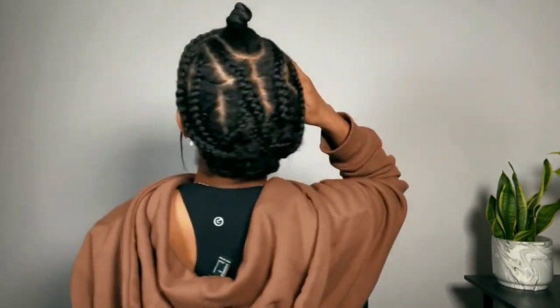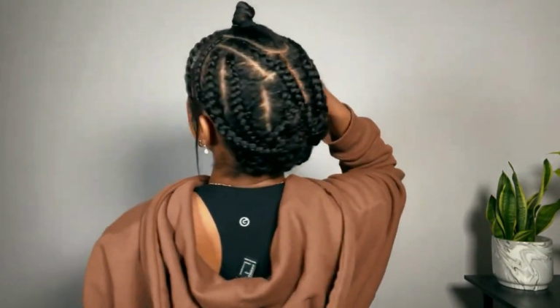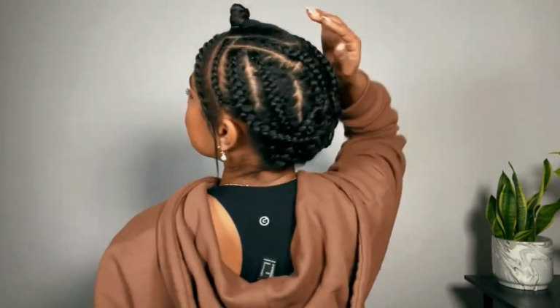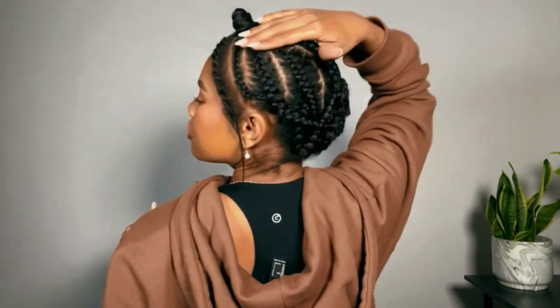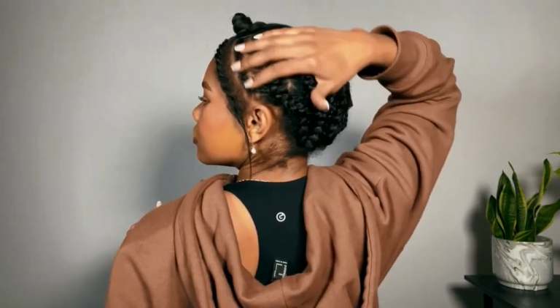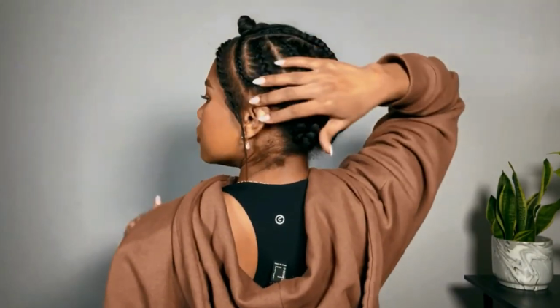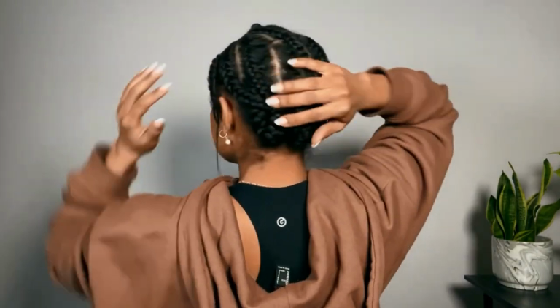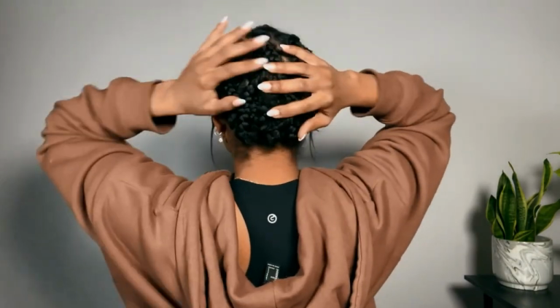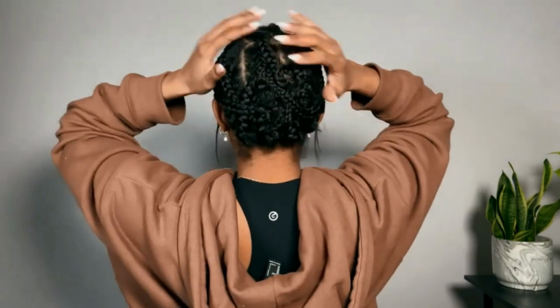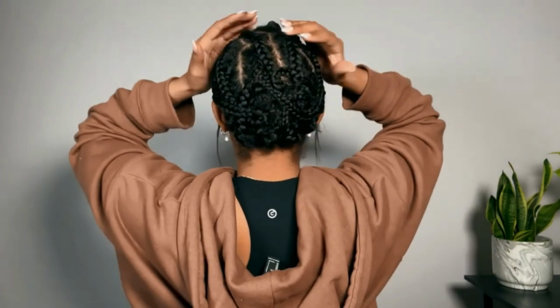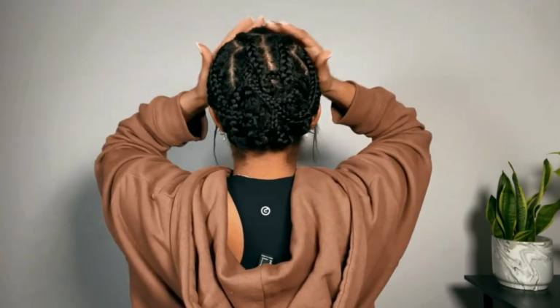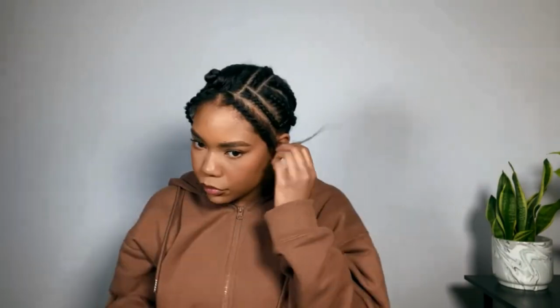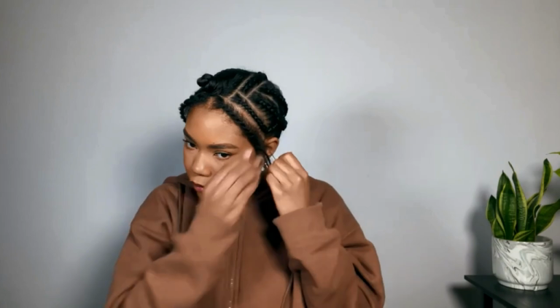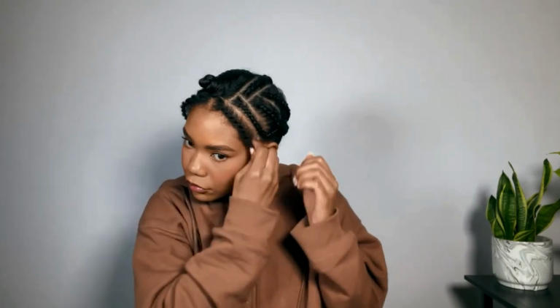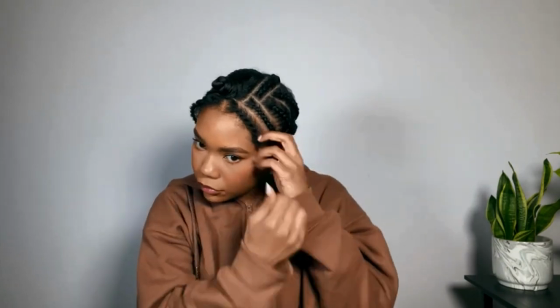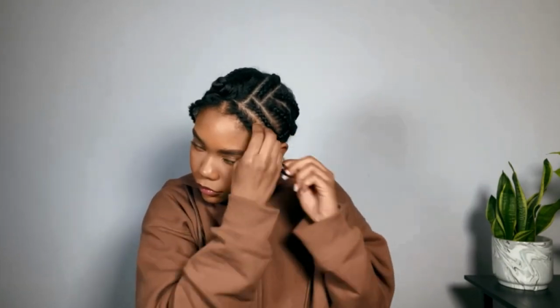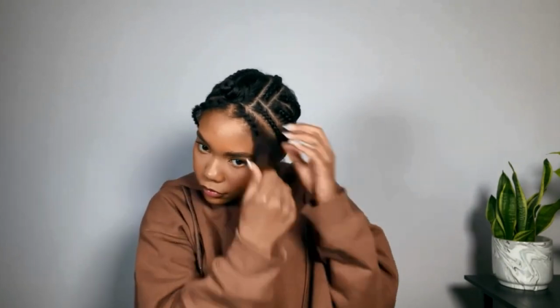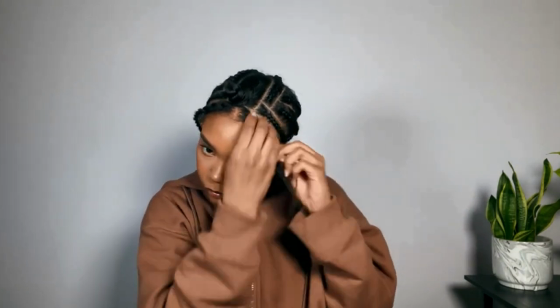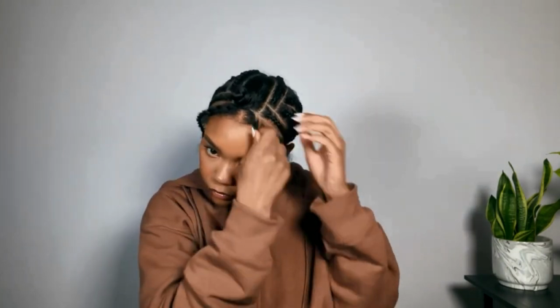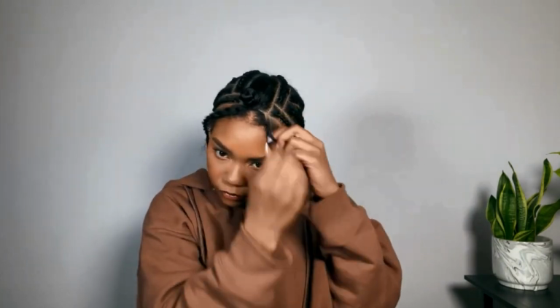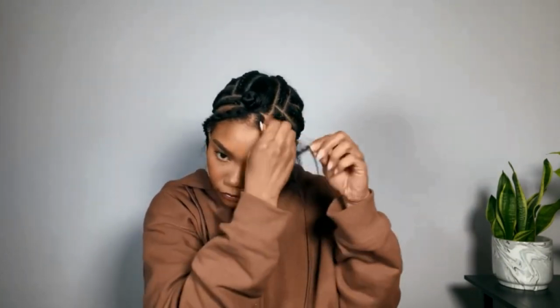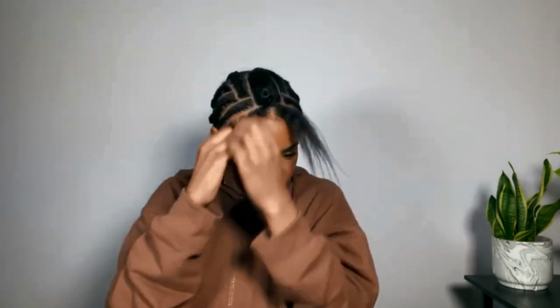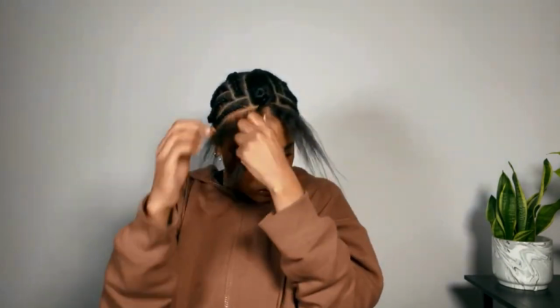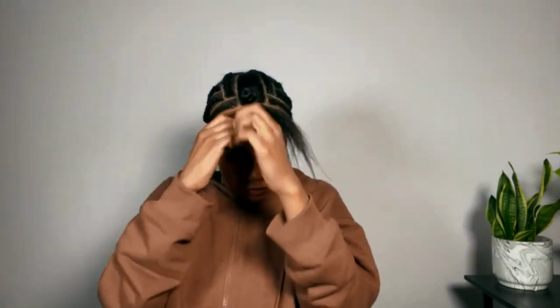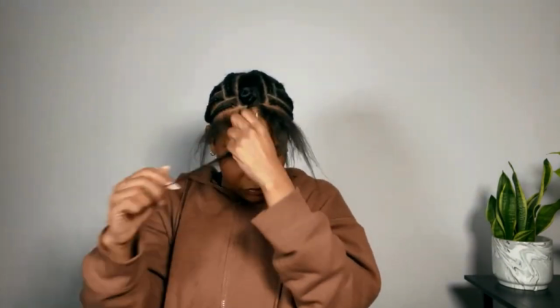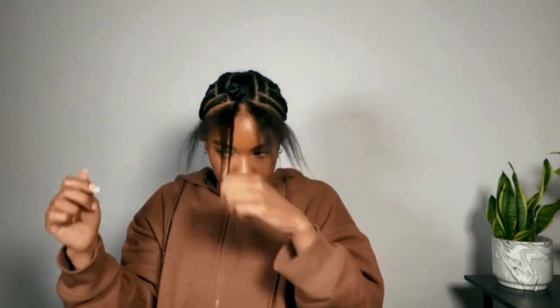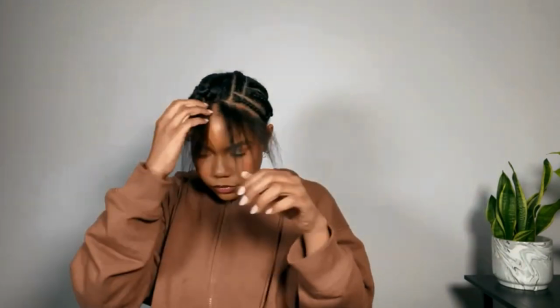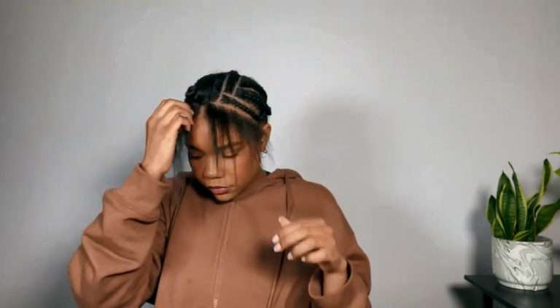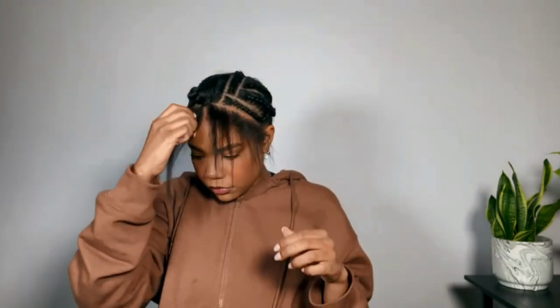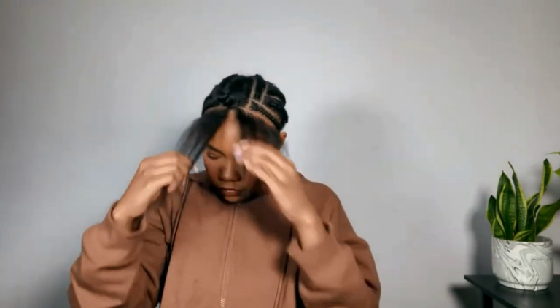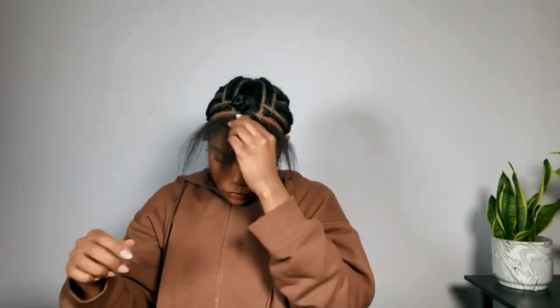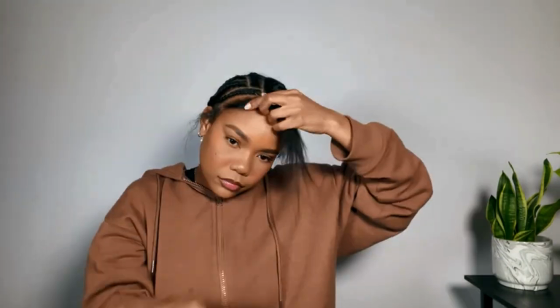This is the finished braiding pattern — this is what we're working with. I'm going to go ahead and take out the twist on my edges and just flat iron that hair because it'll be a little bit easier now than later.